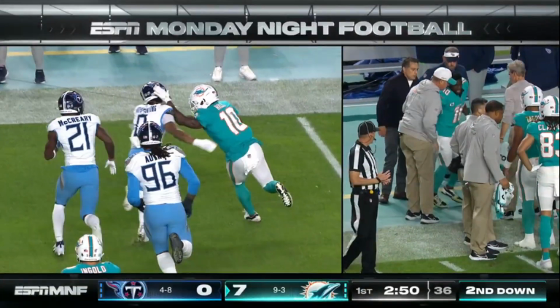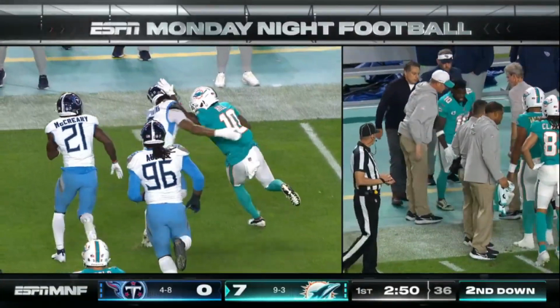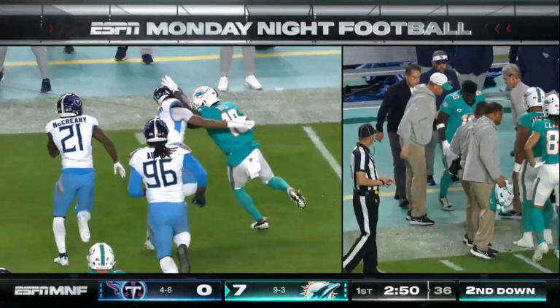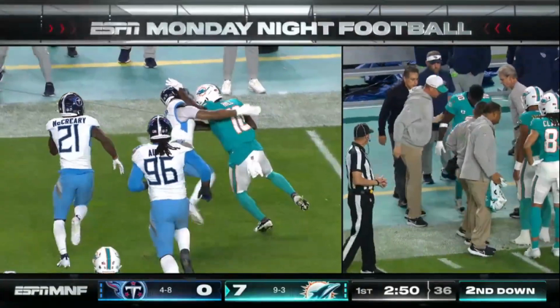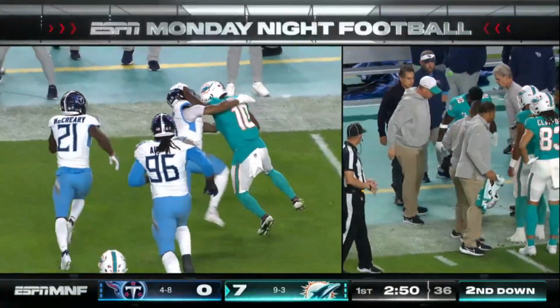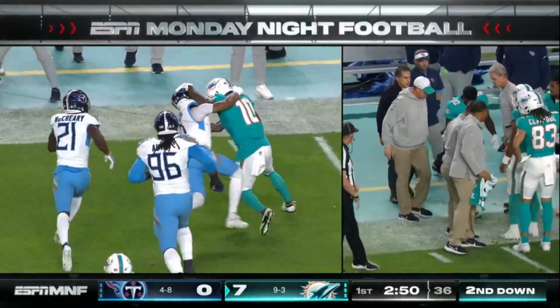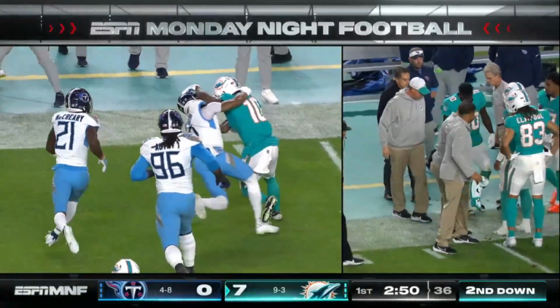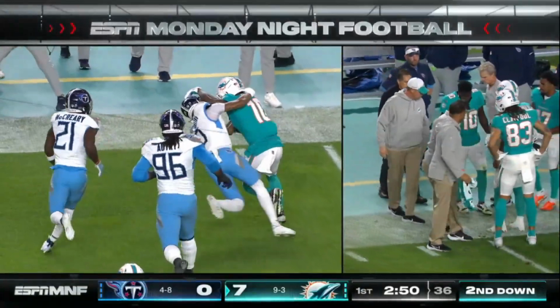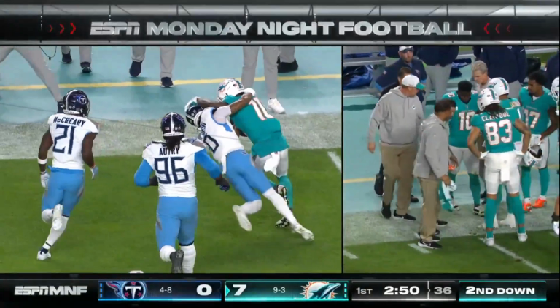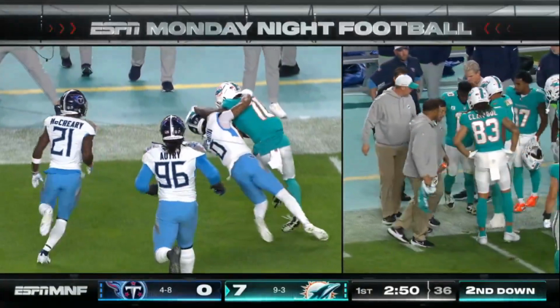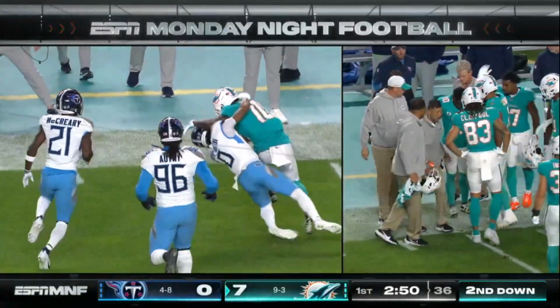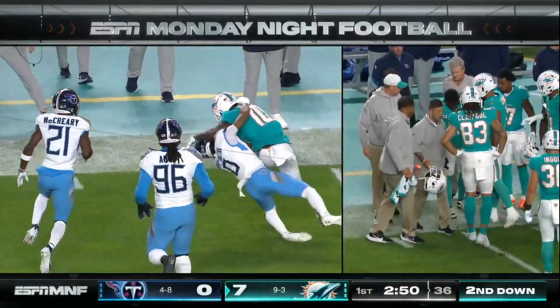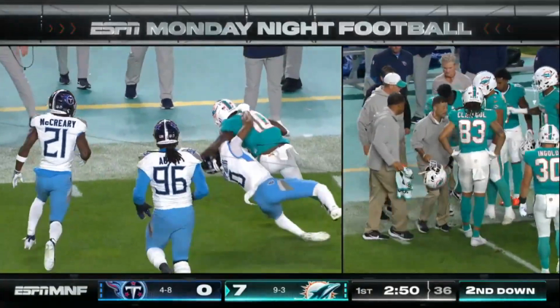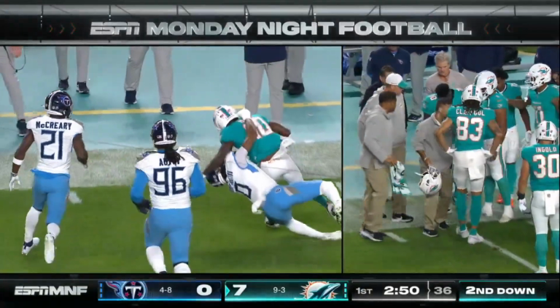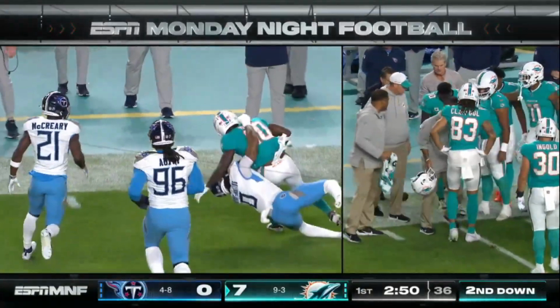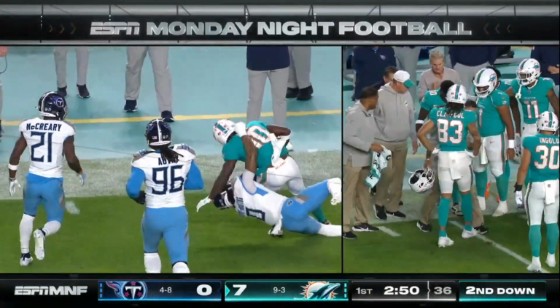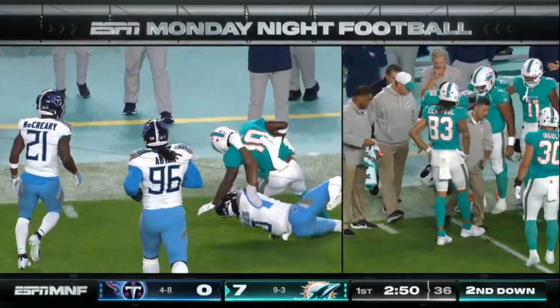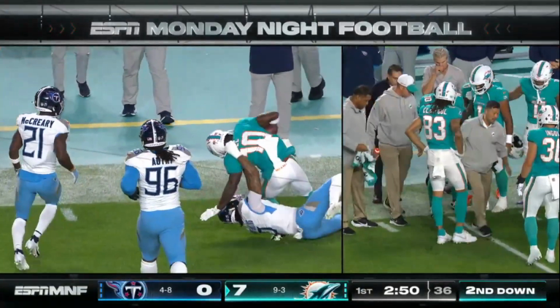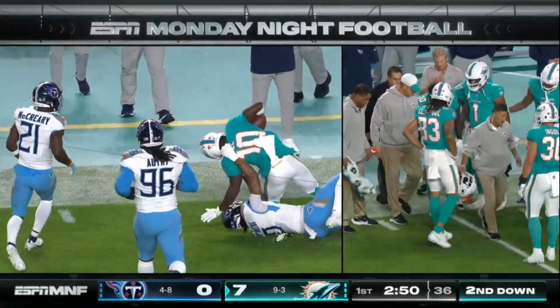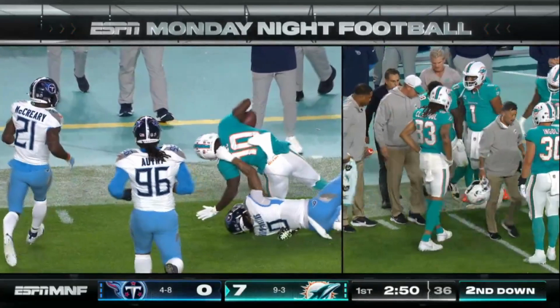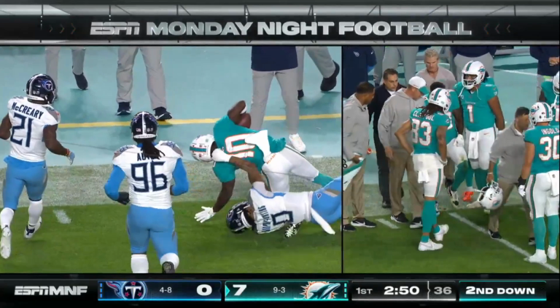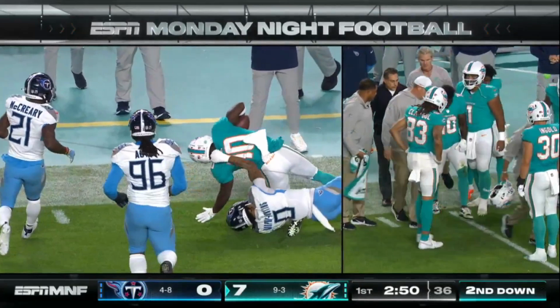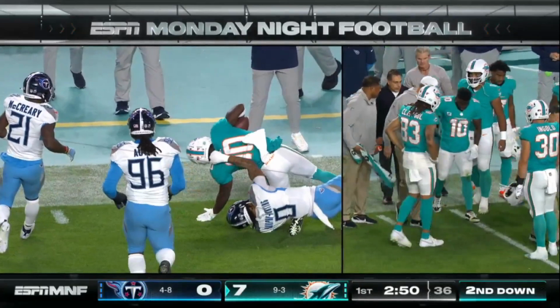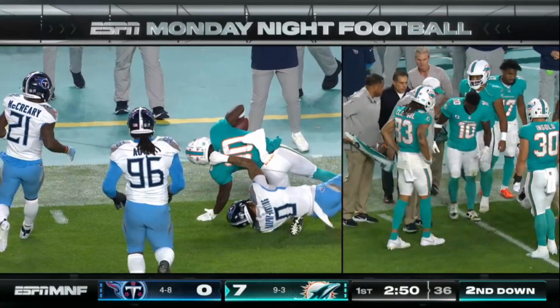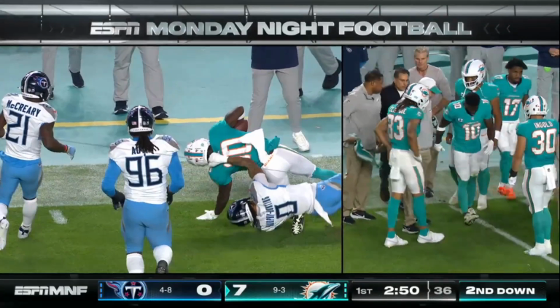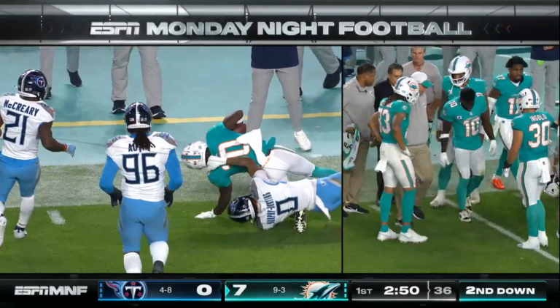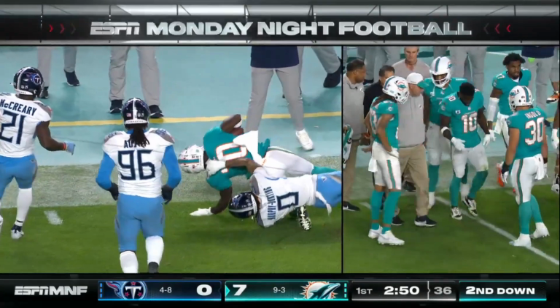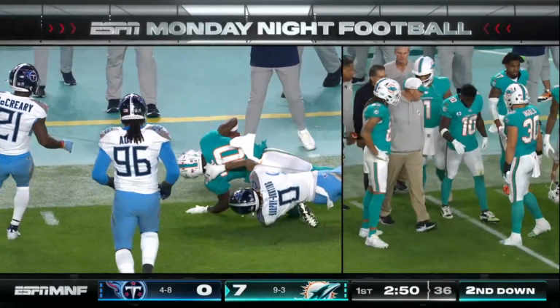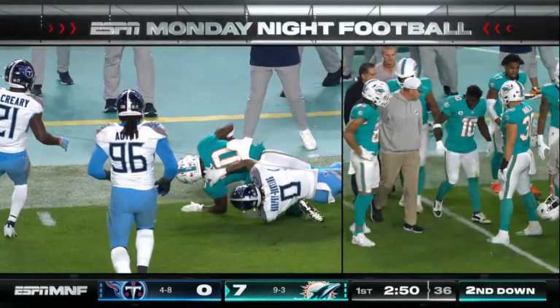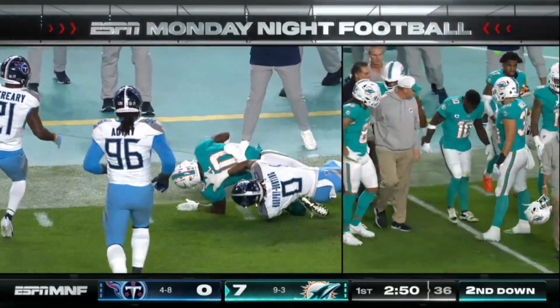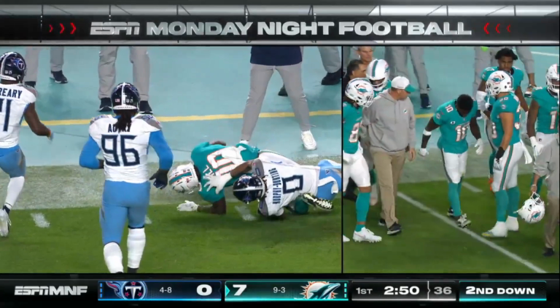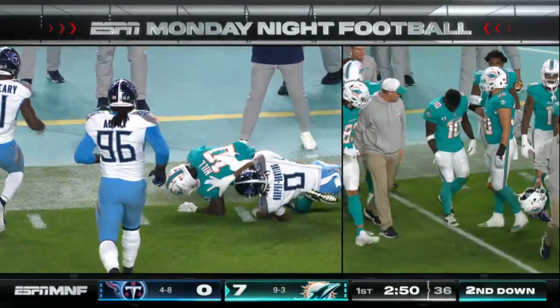He's trying to get up. You see that left knee get caught underneath — knee and ankle.